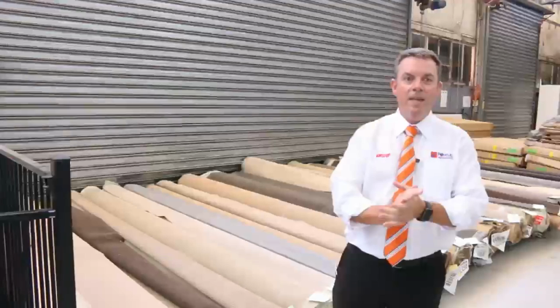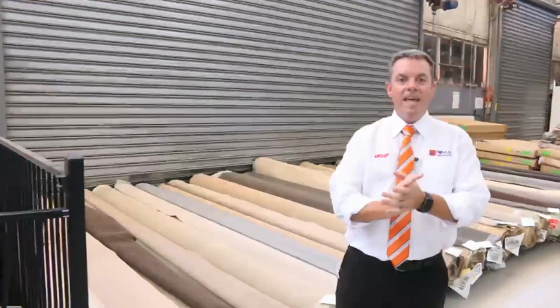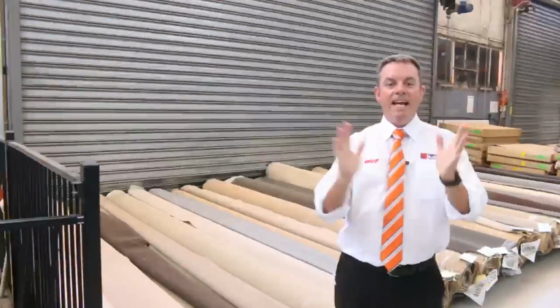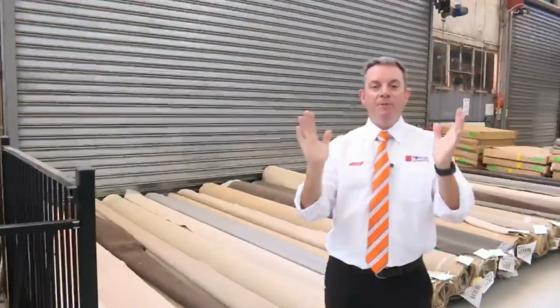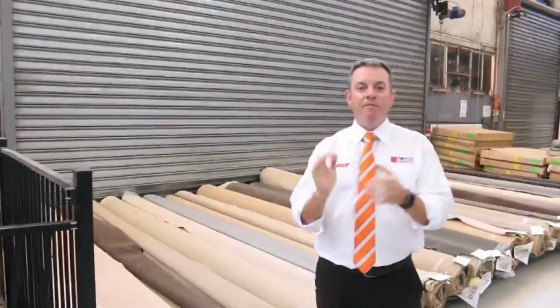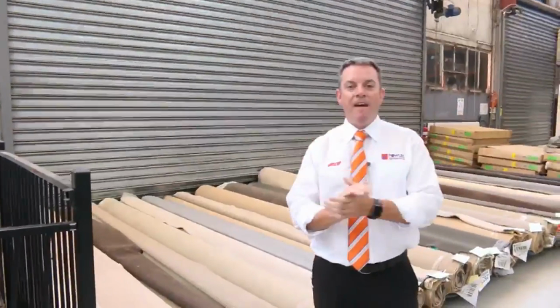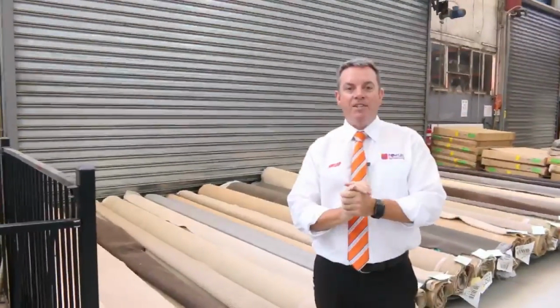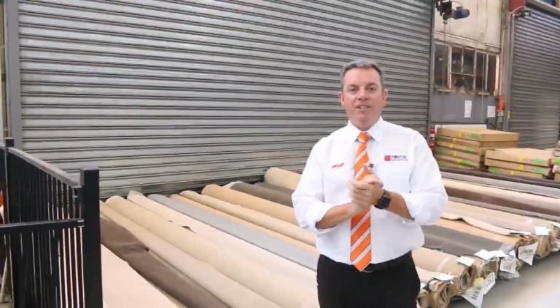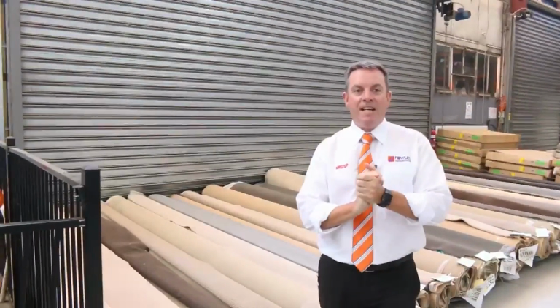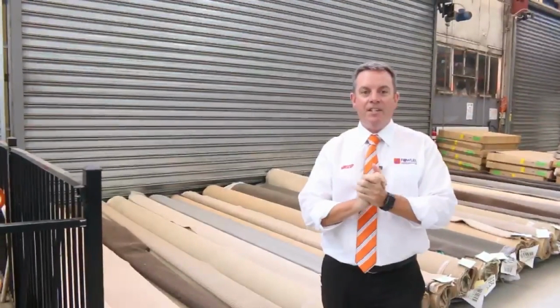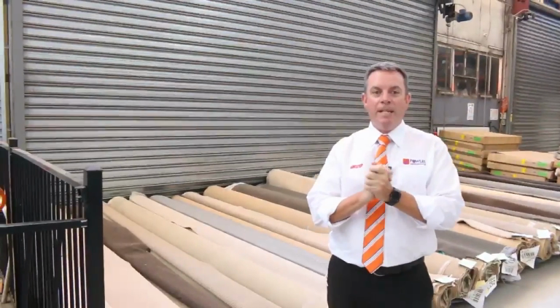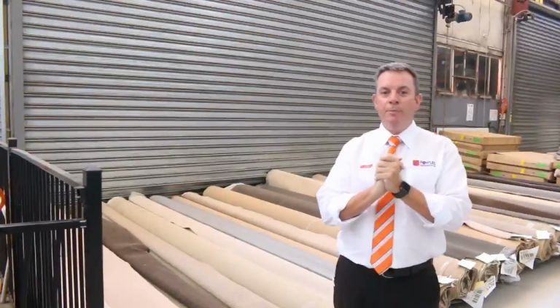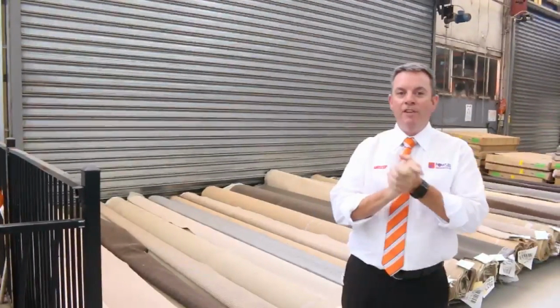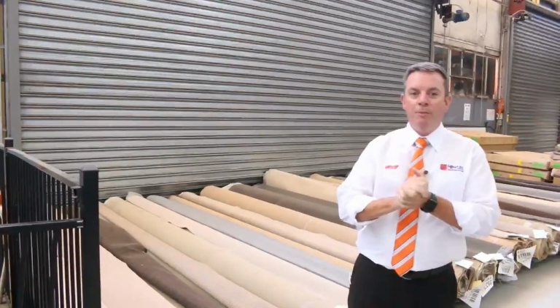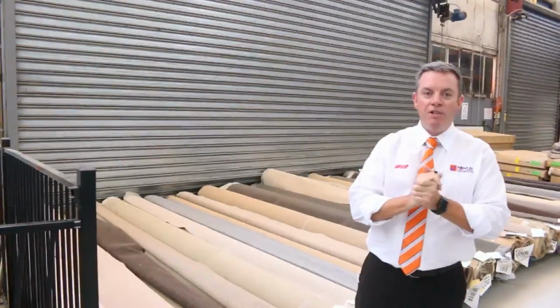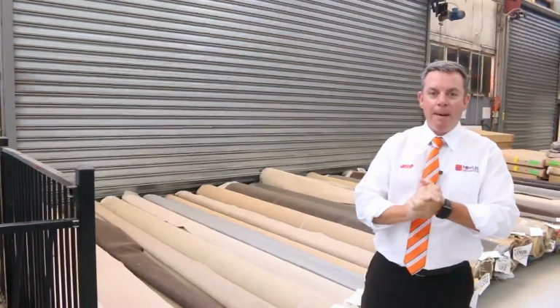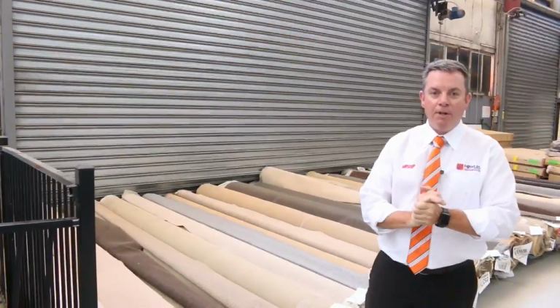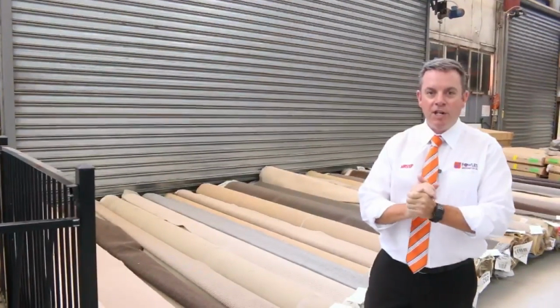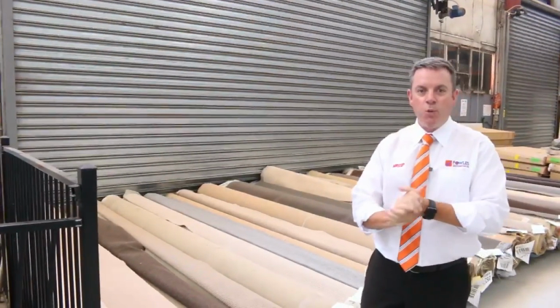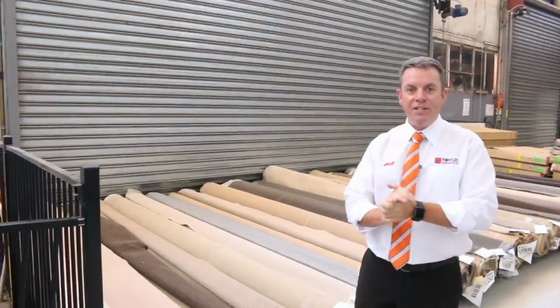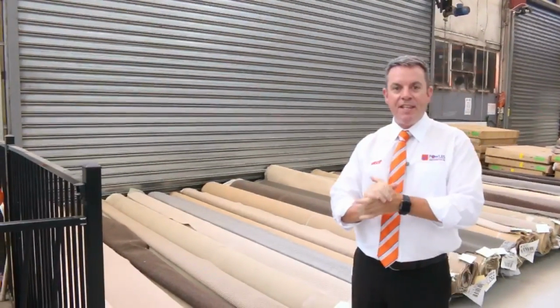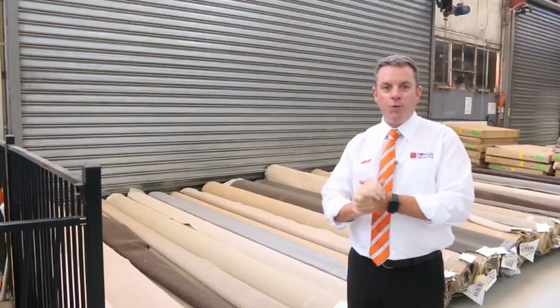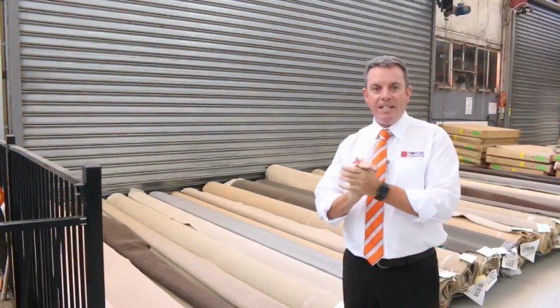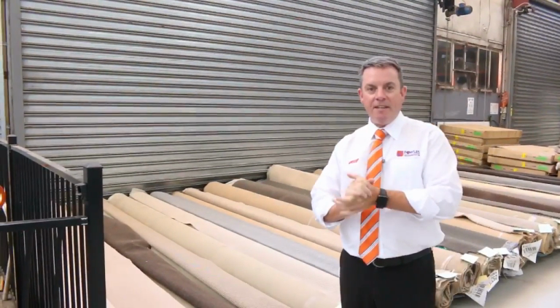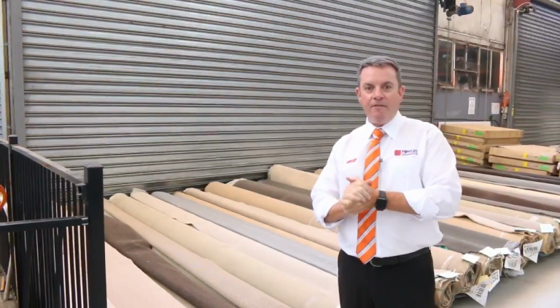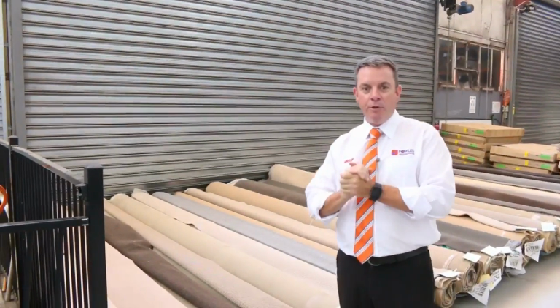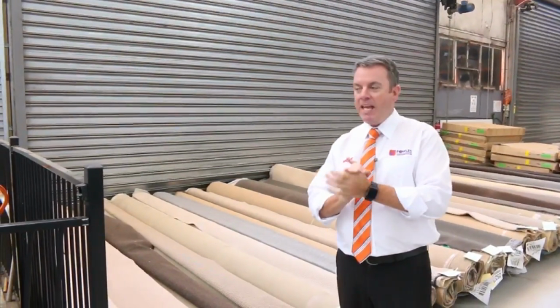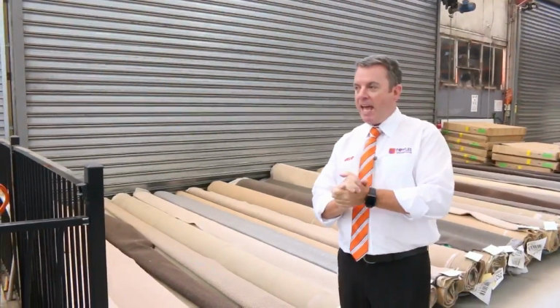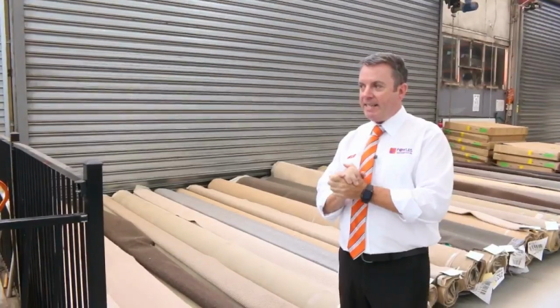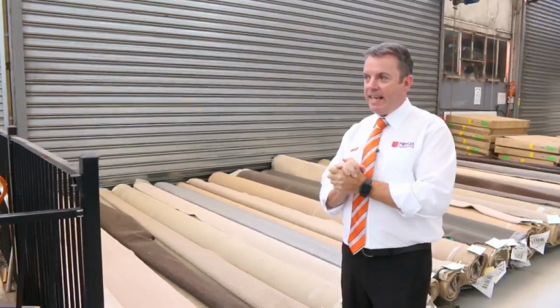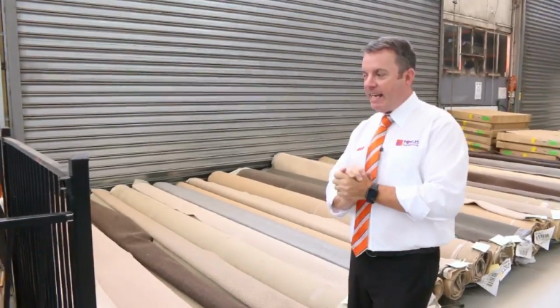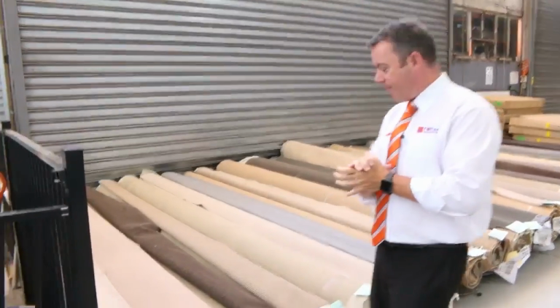G'day, I'm John from Vowles Auction and Sales. I'm here to preview tomorrow's carpet auction. It's Wednesday the 28th of February at 10am.